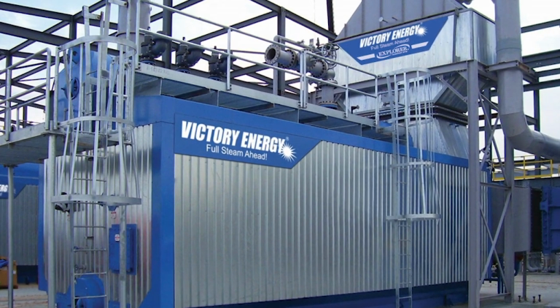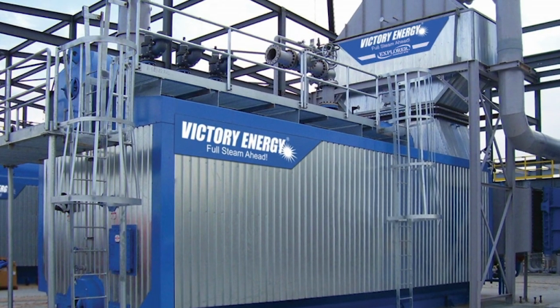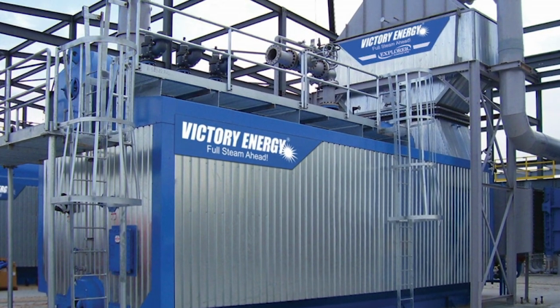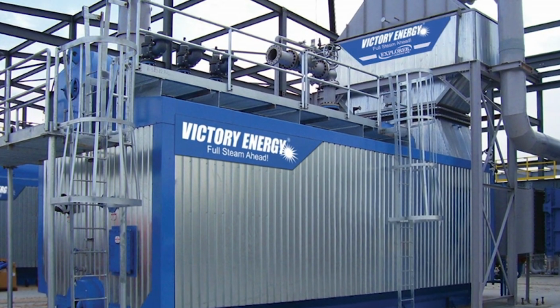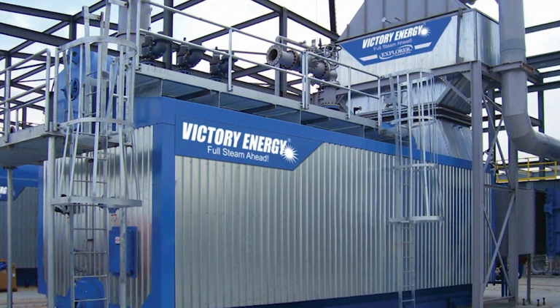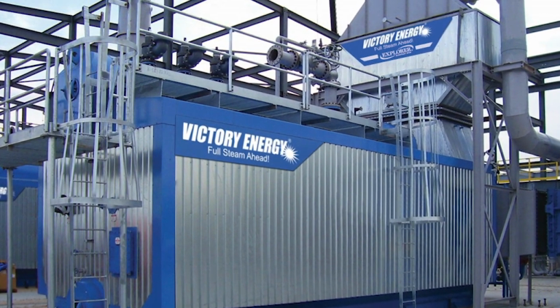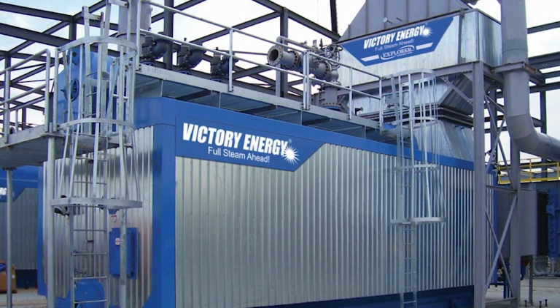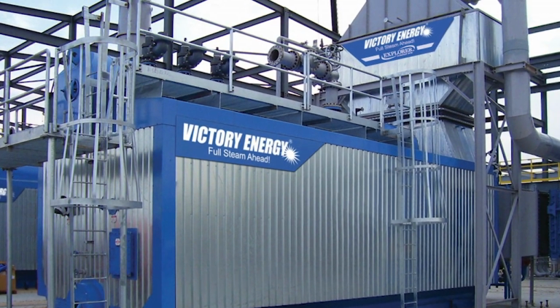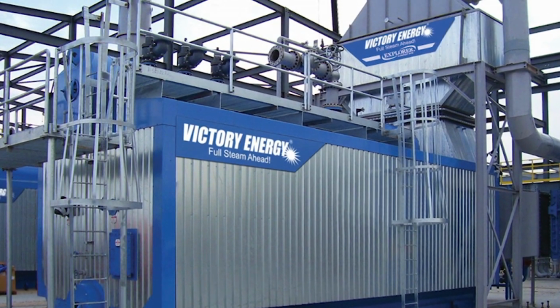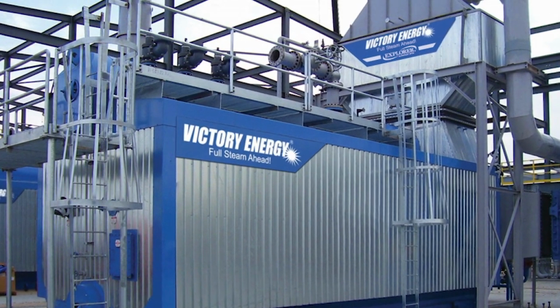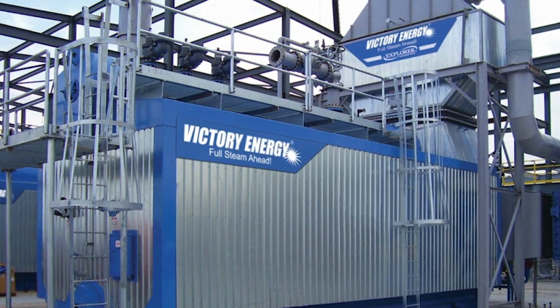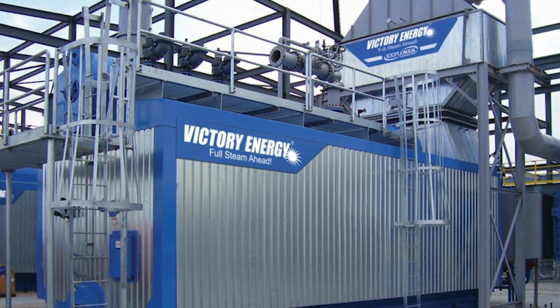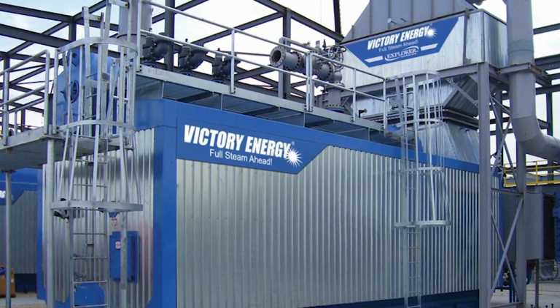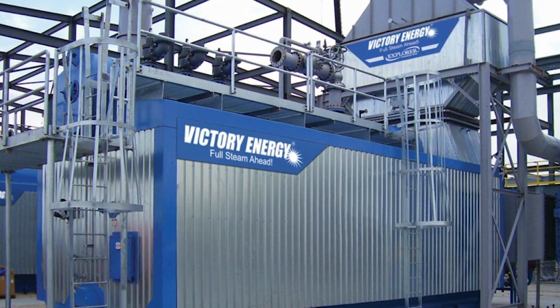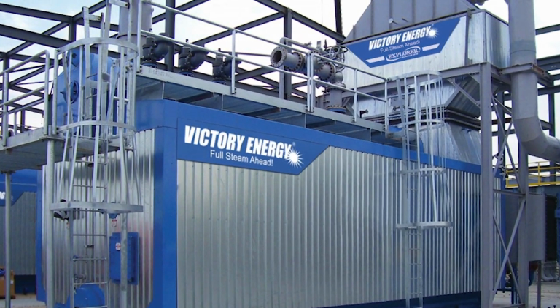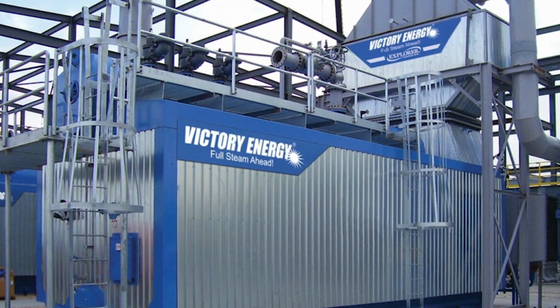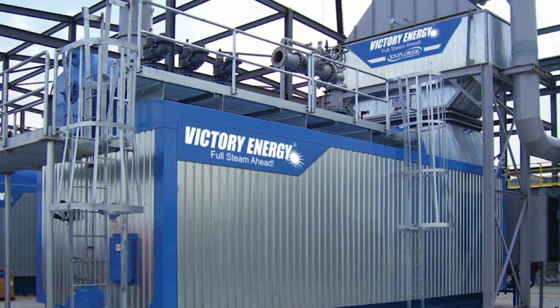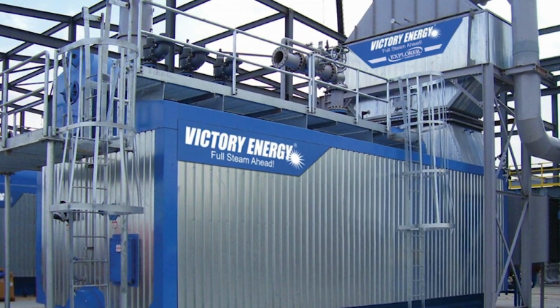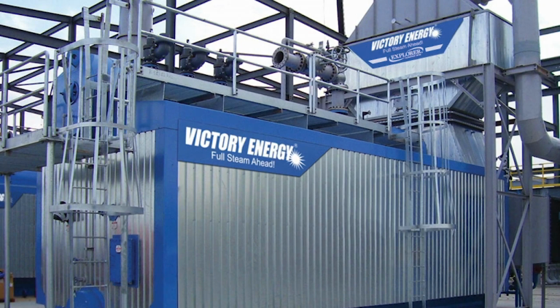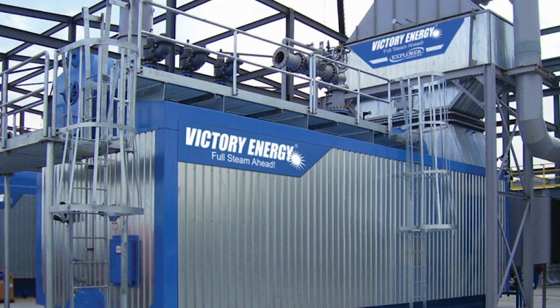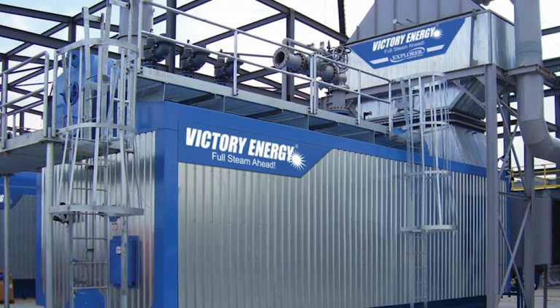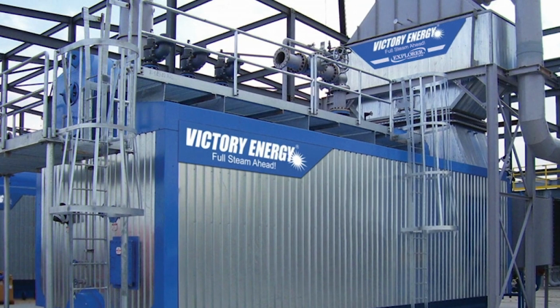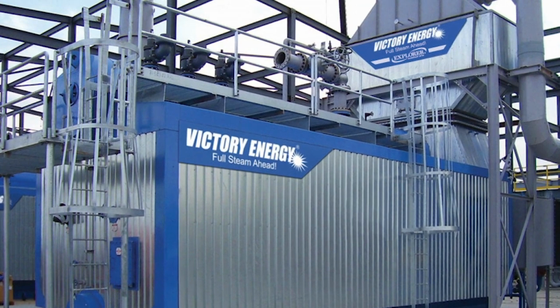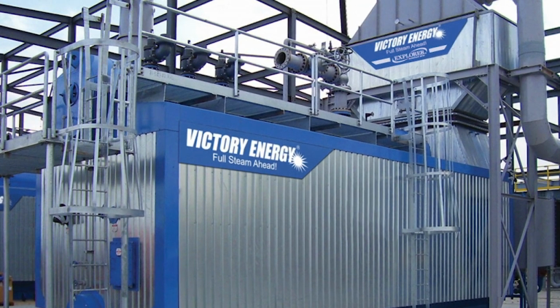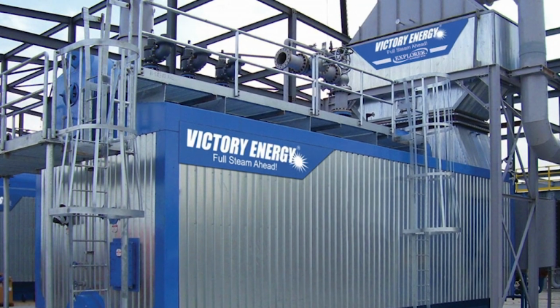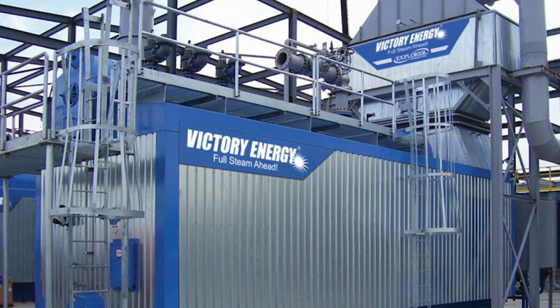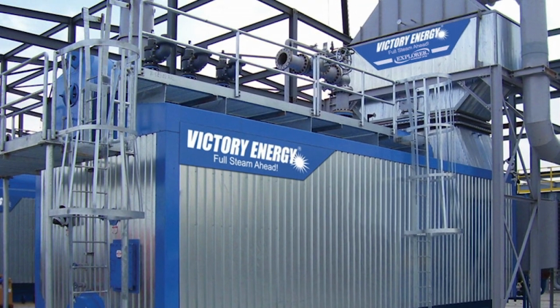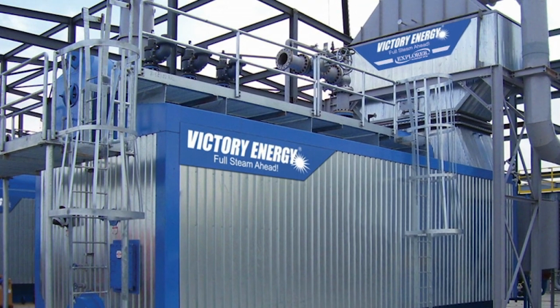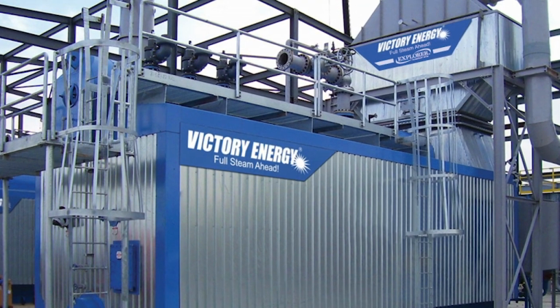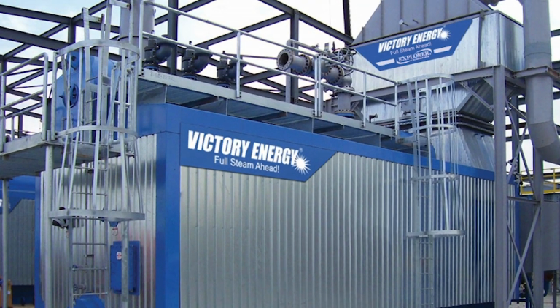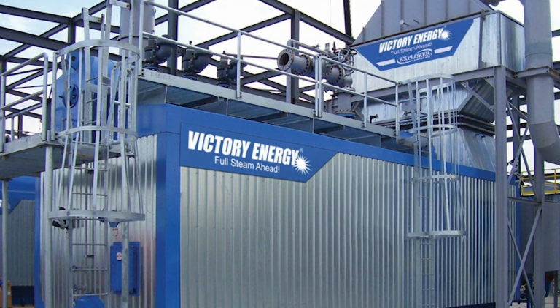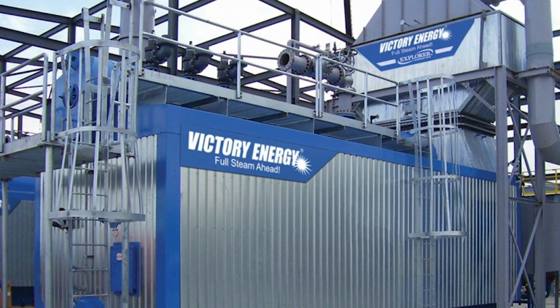high-quality industrial boilers for years. In fact, you'll find their products in facilities around the world.